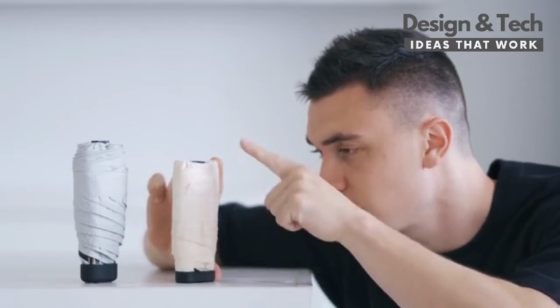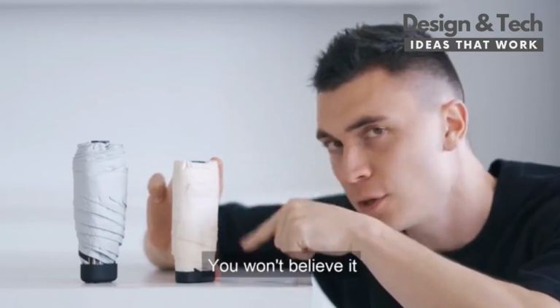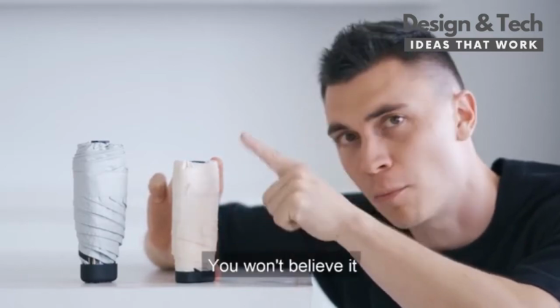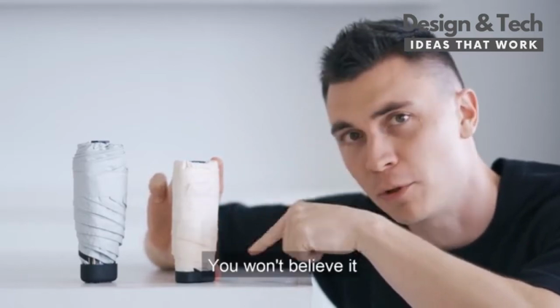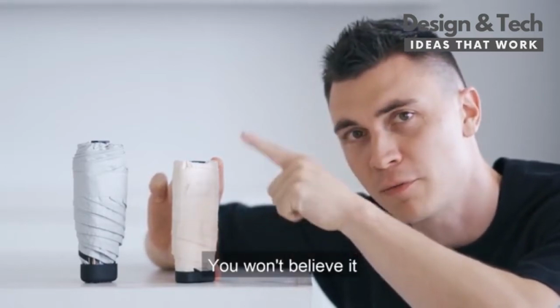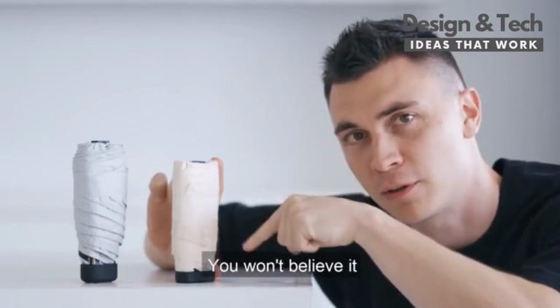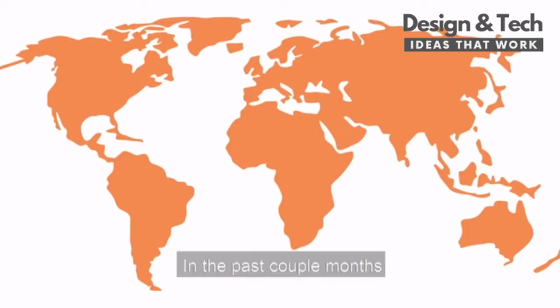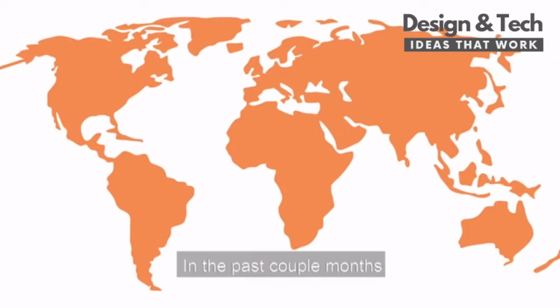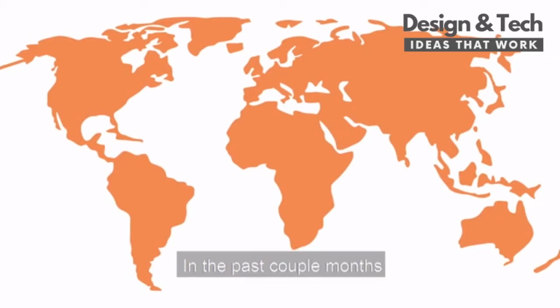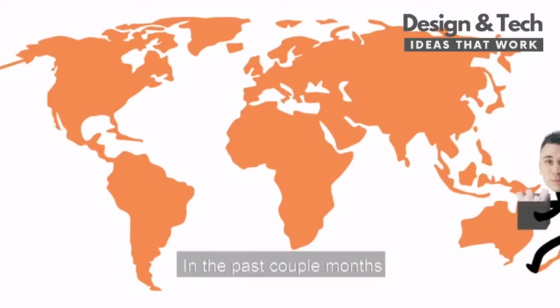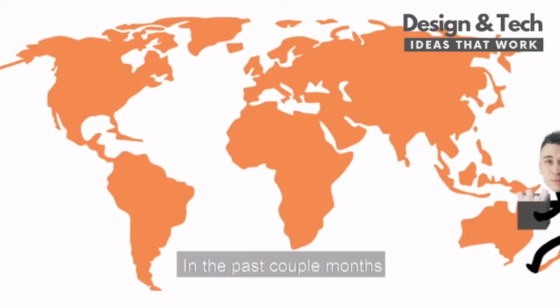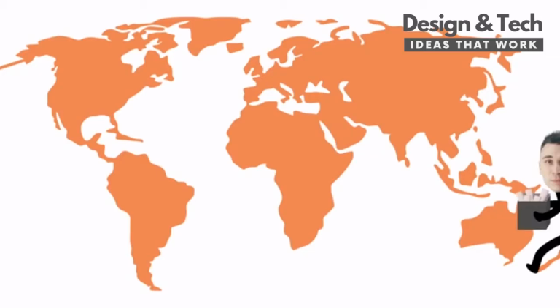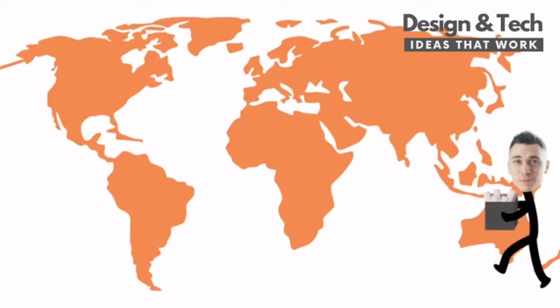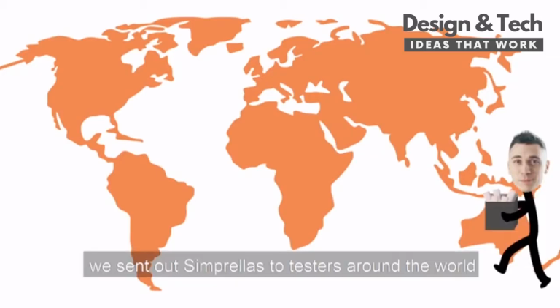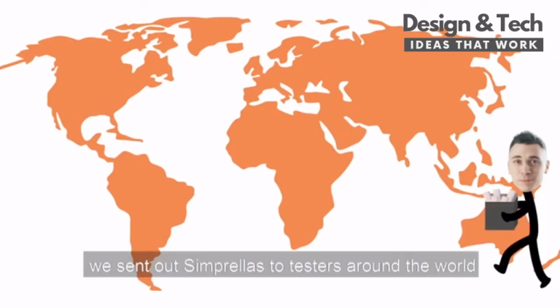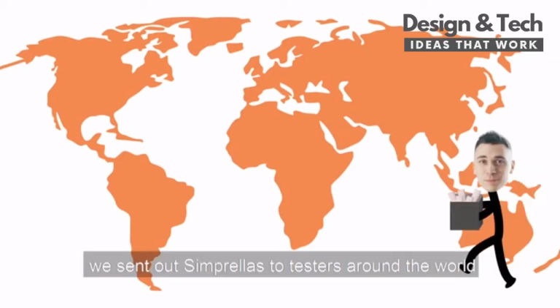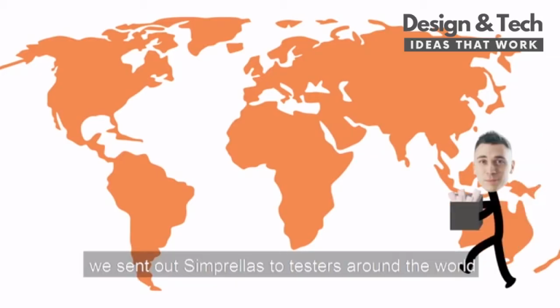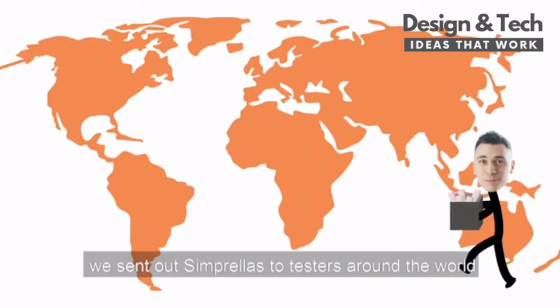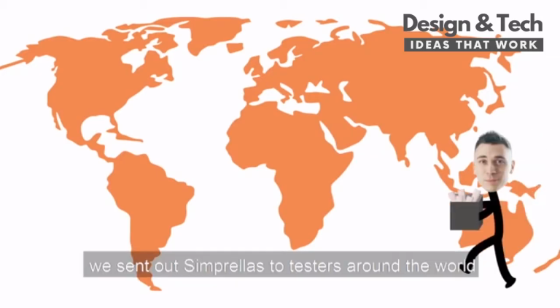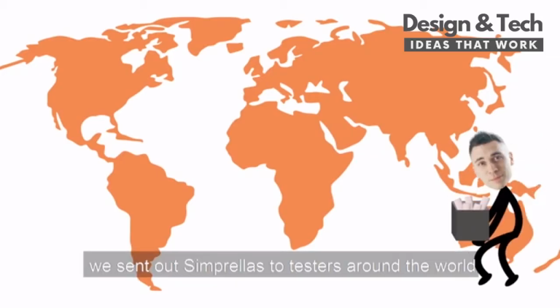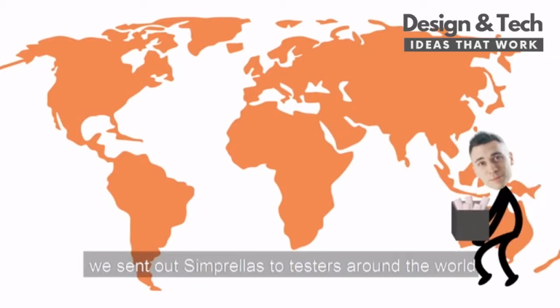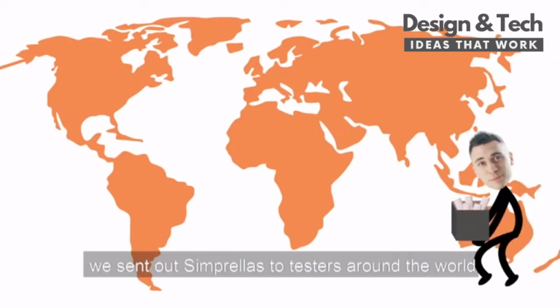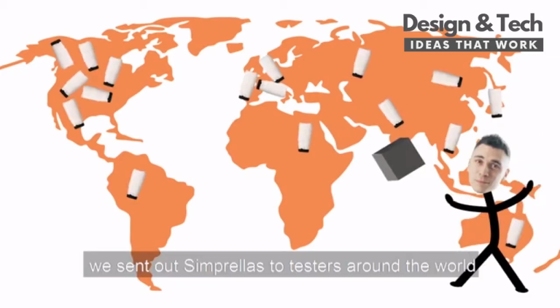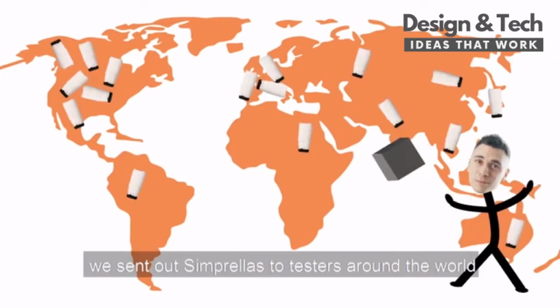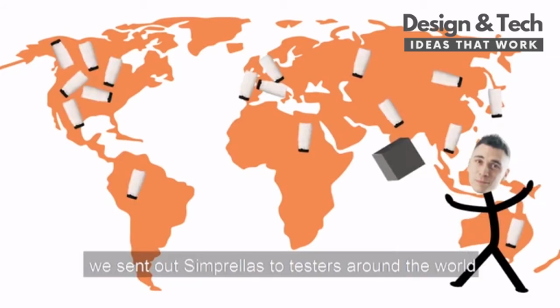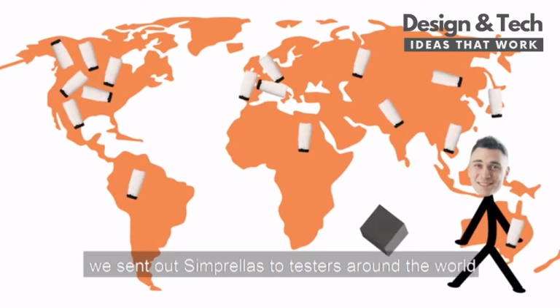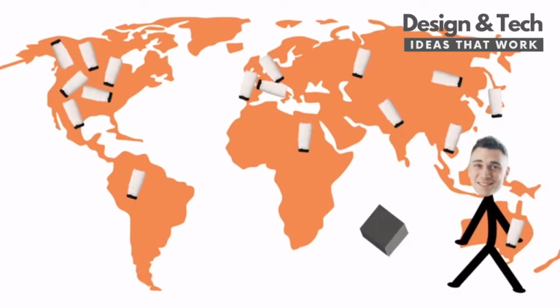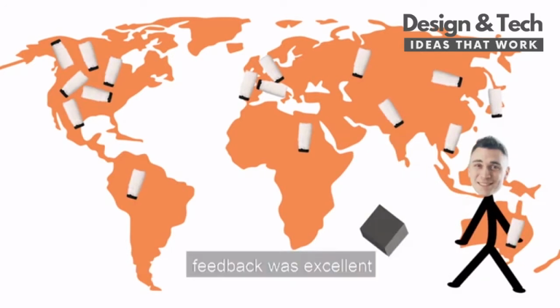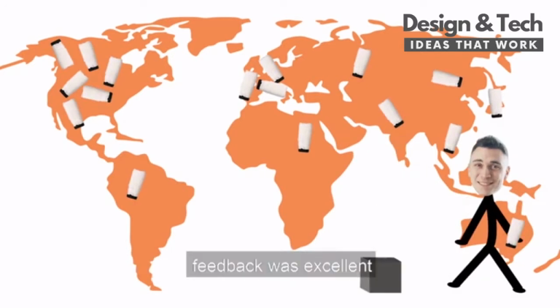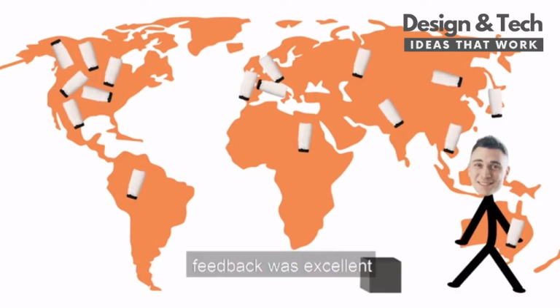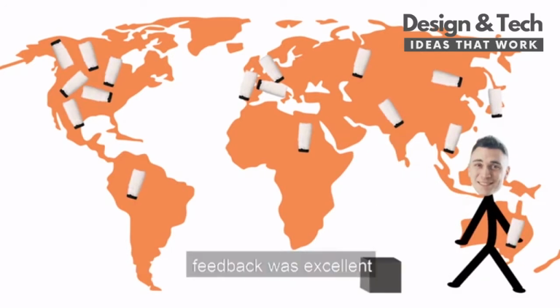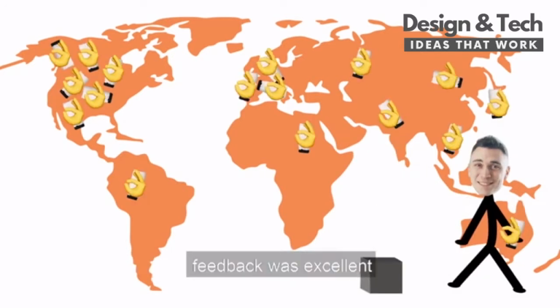See how compact it is? You won't believe it. In the past couple months, we sent out the Simprella to testers around the world. The feedback was excellent.